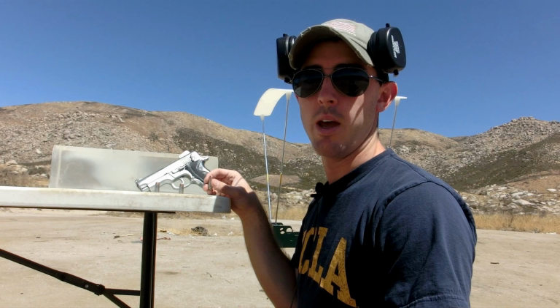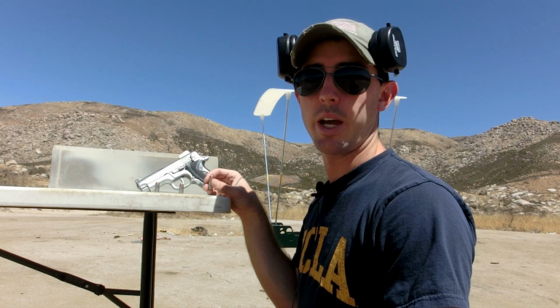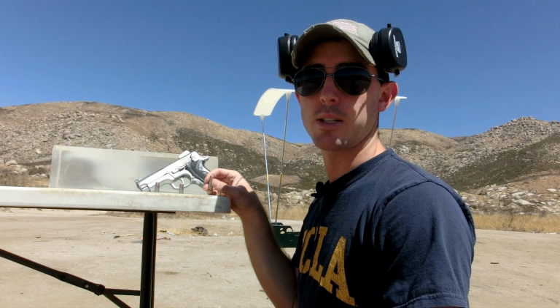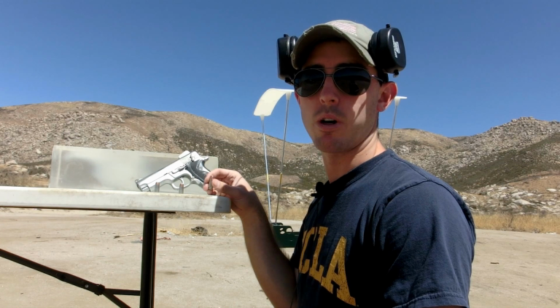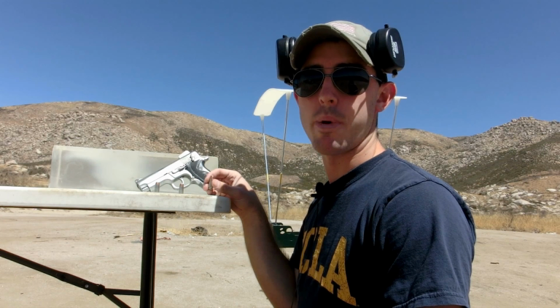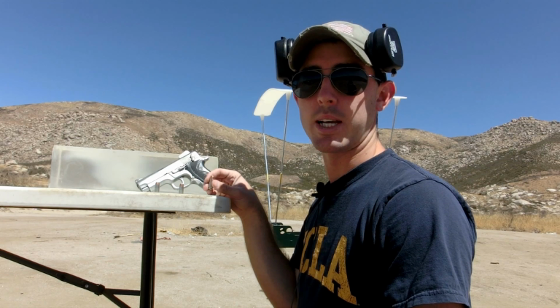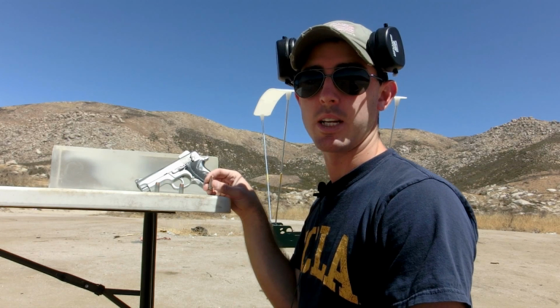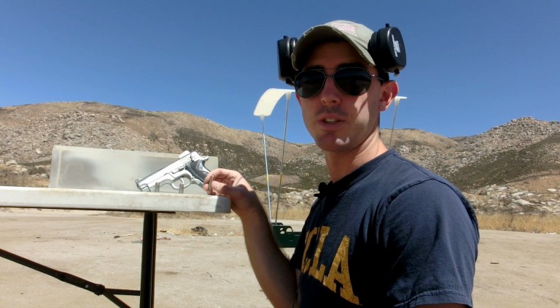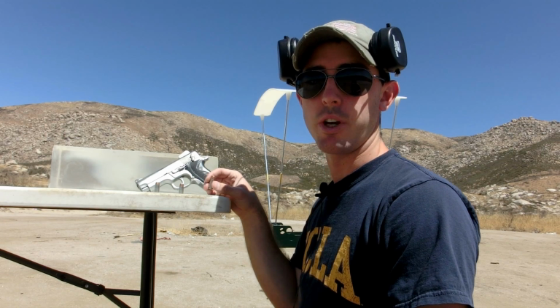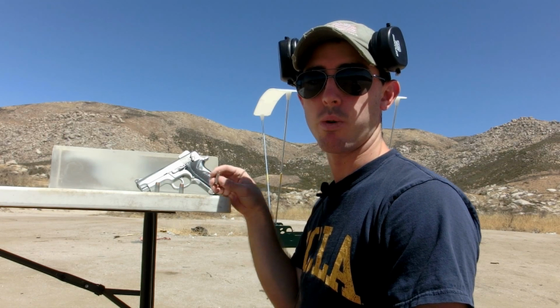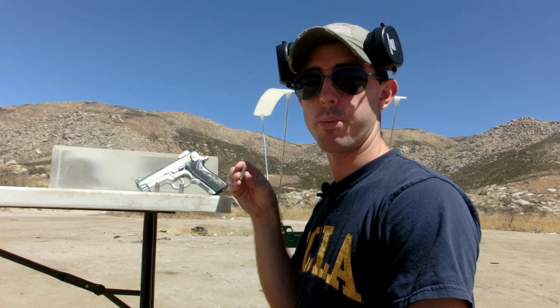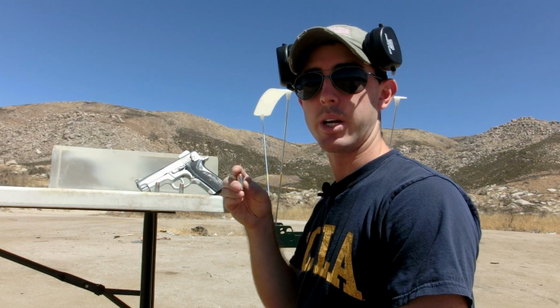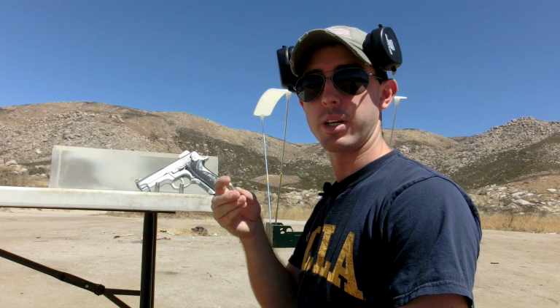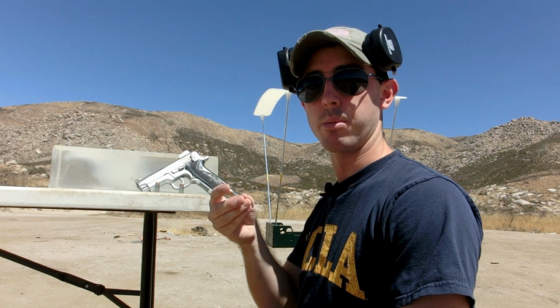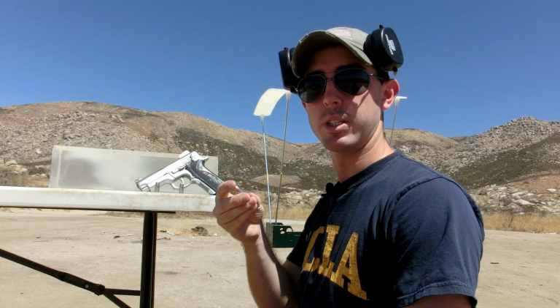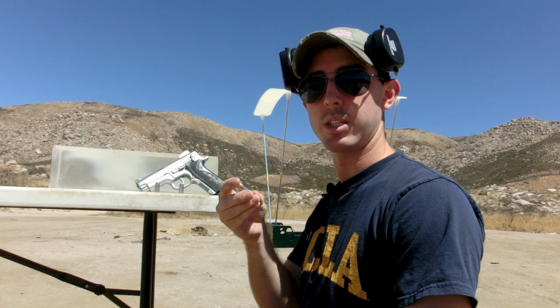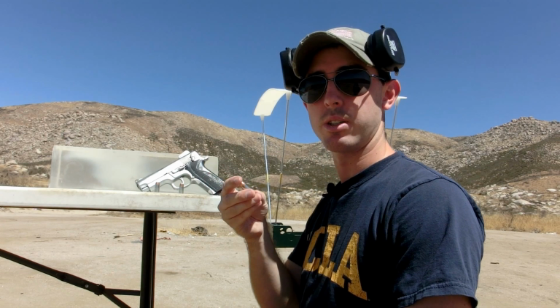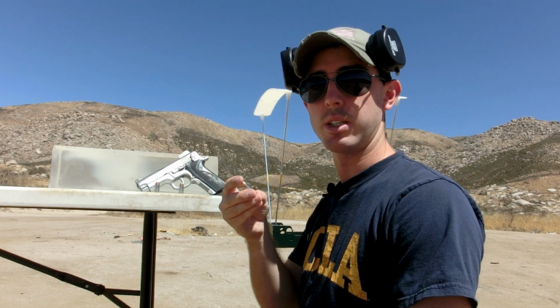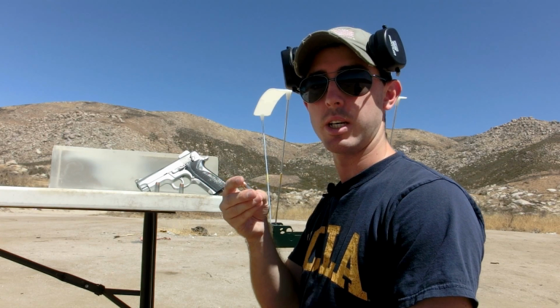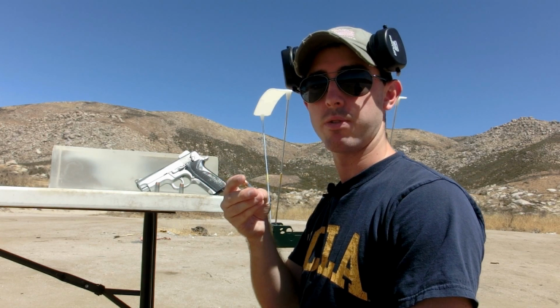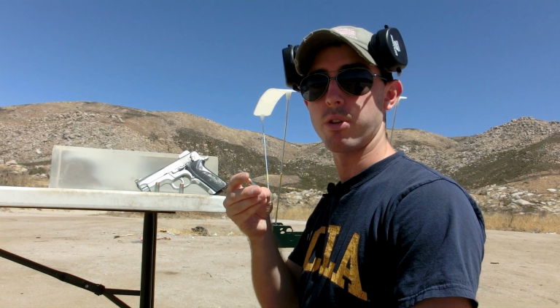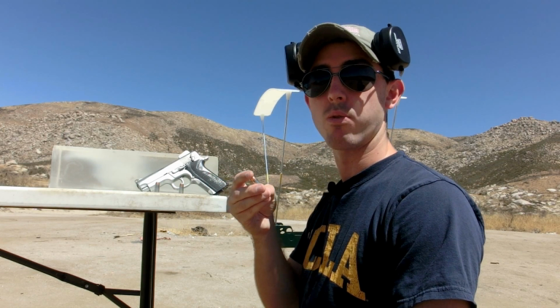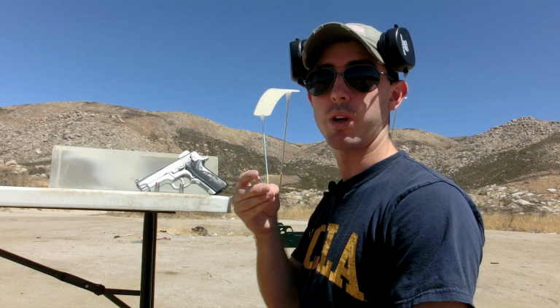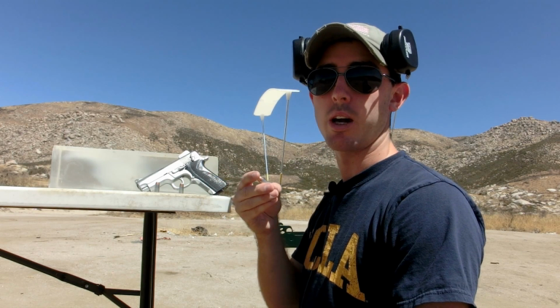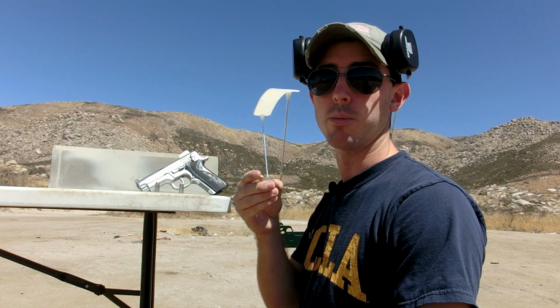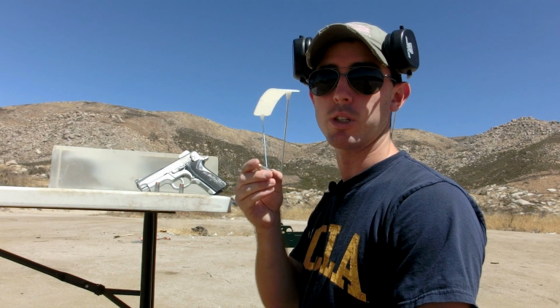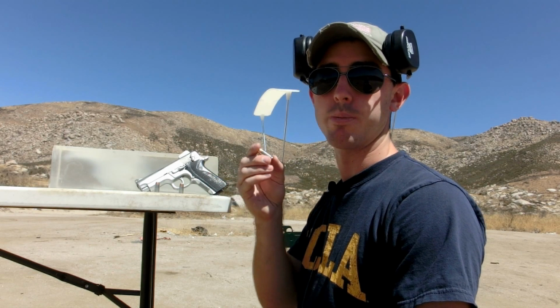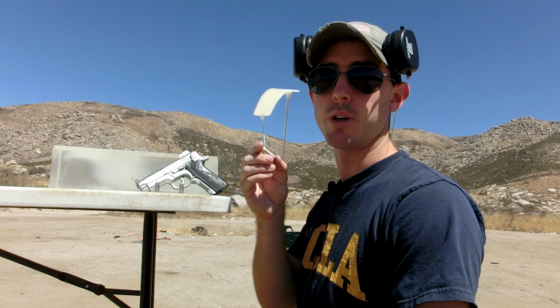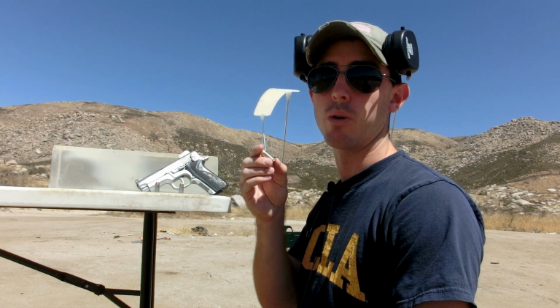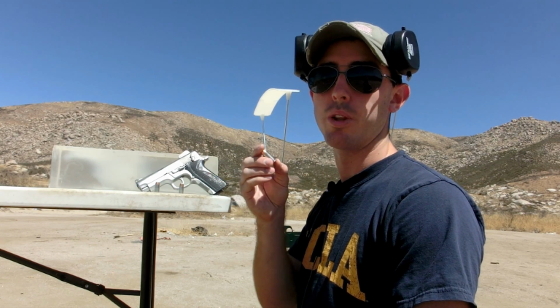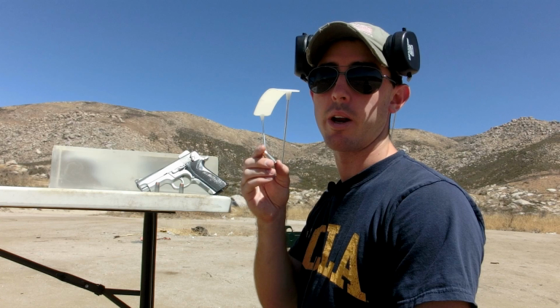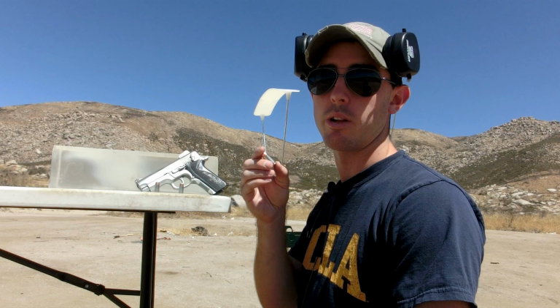Hey guys, welcome back. In today's video, we're going to be conducting a ballistic skeleton test for the .40 caliber Spear Gold Dot hollow point.